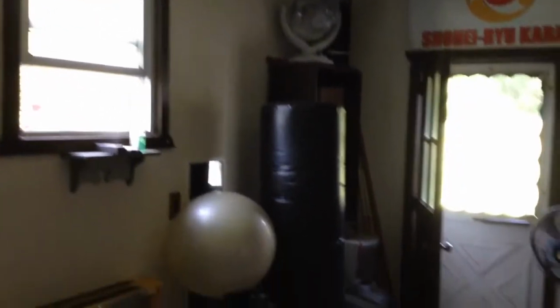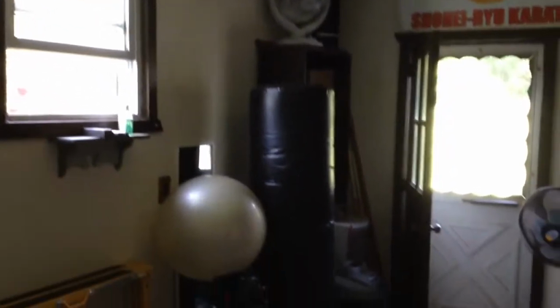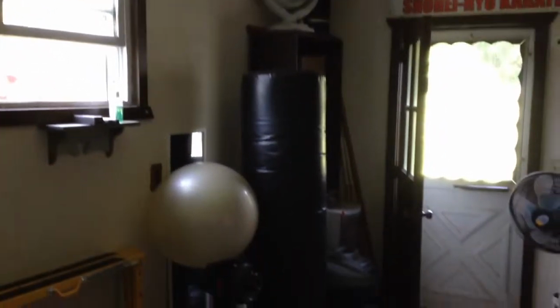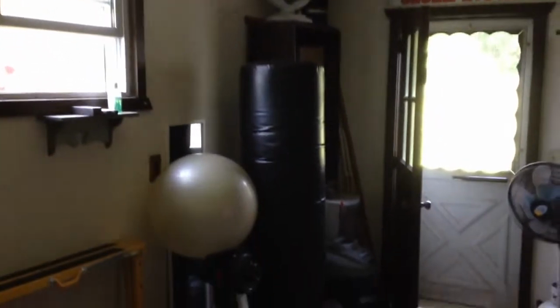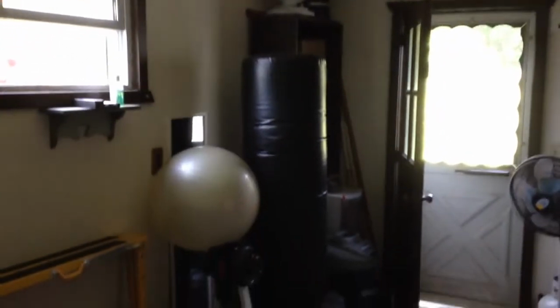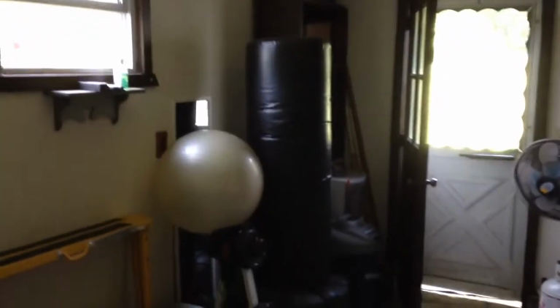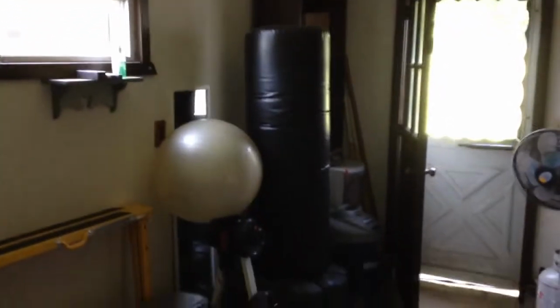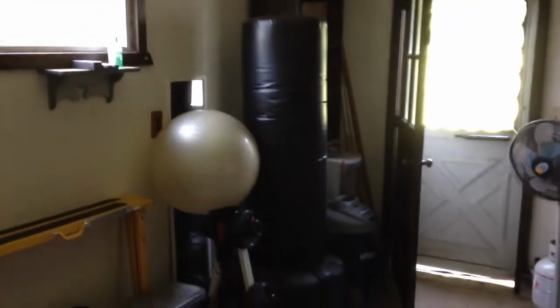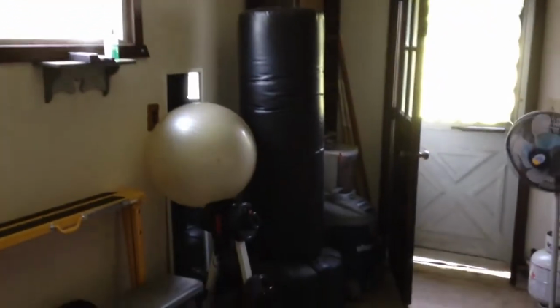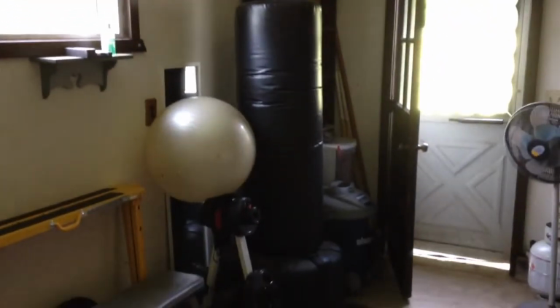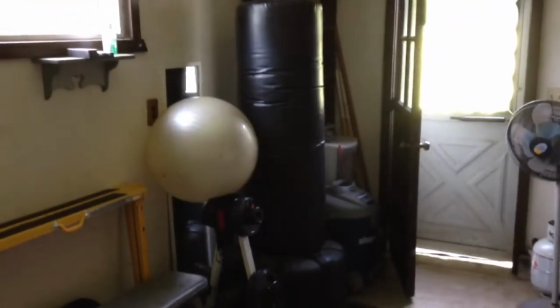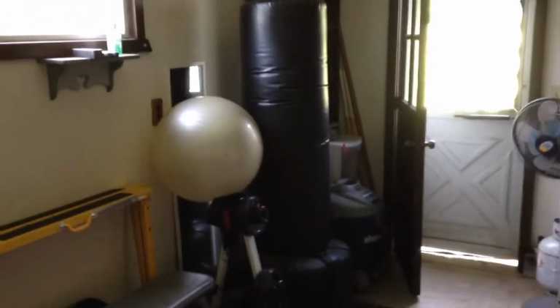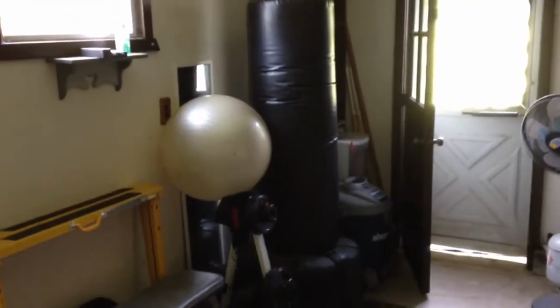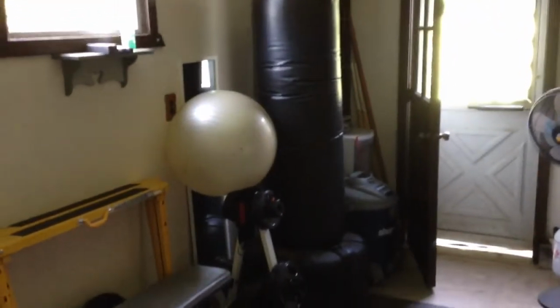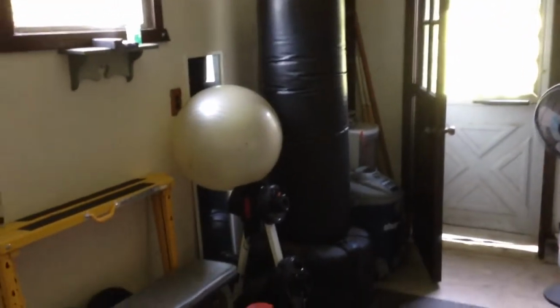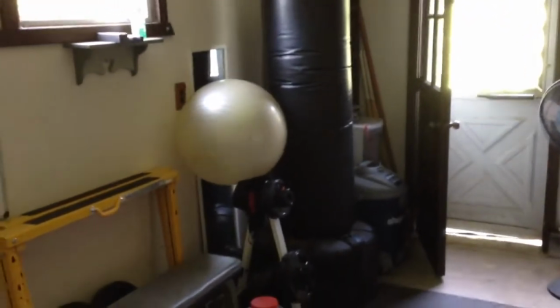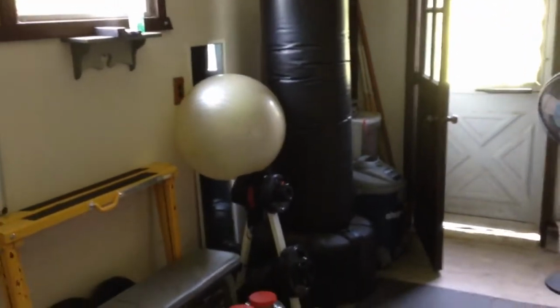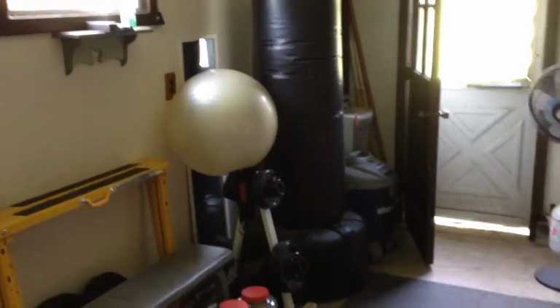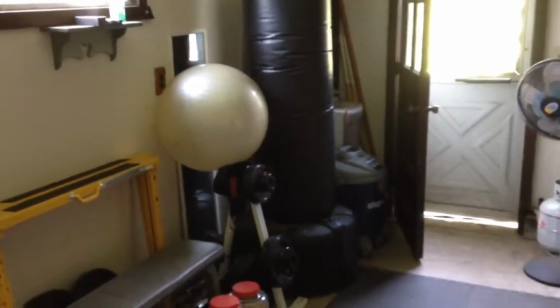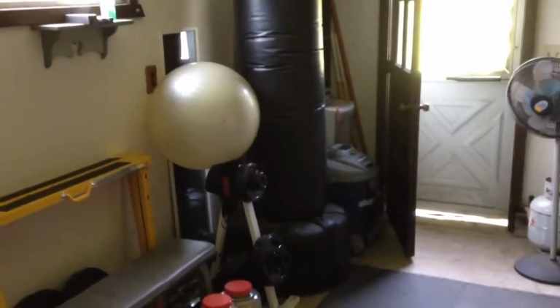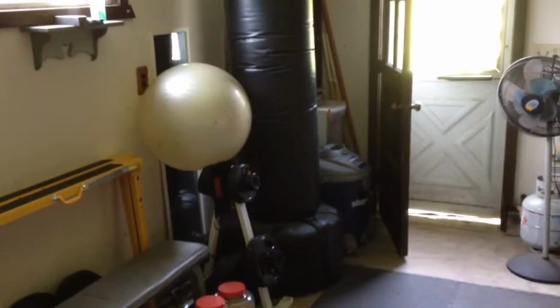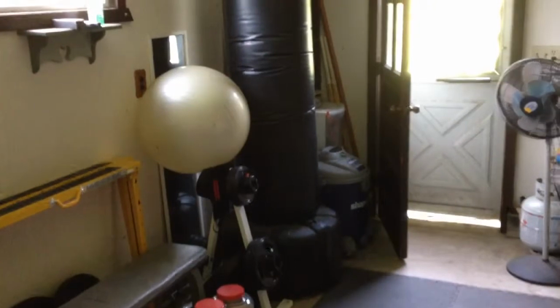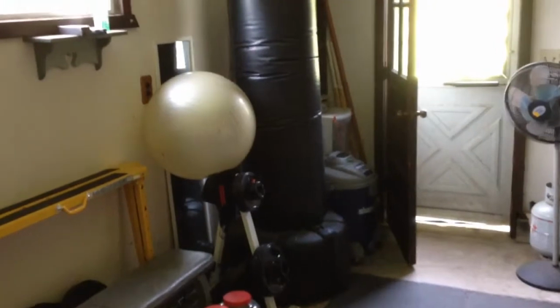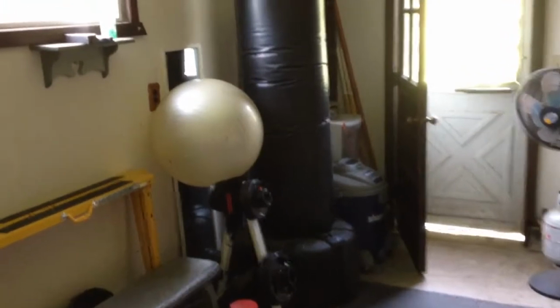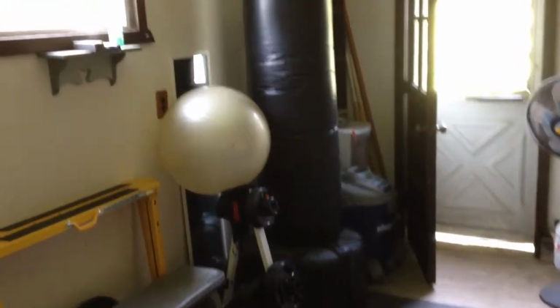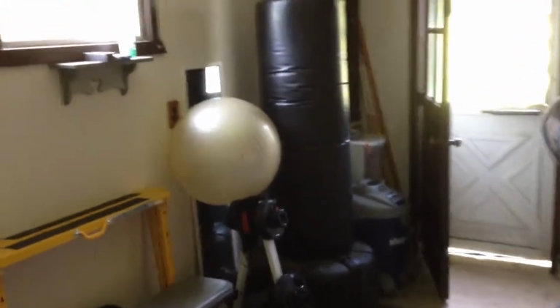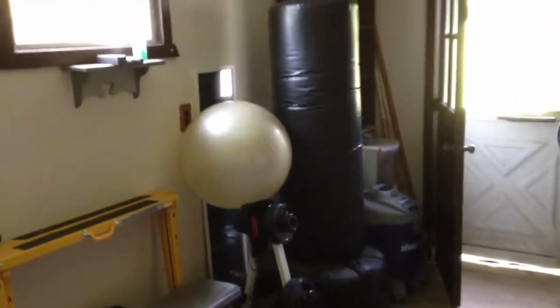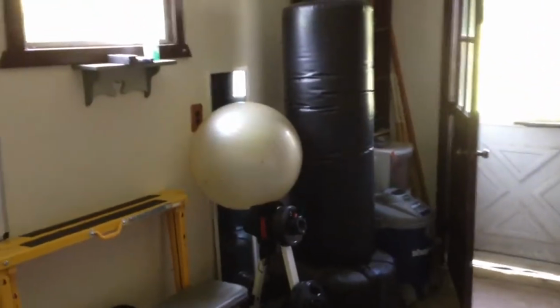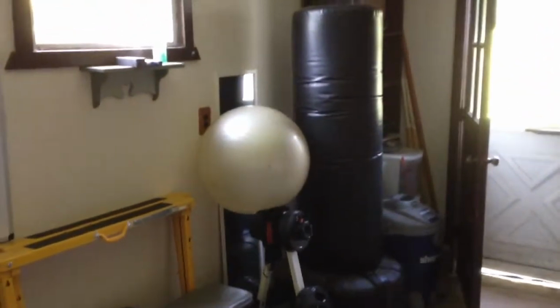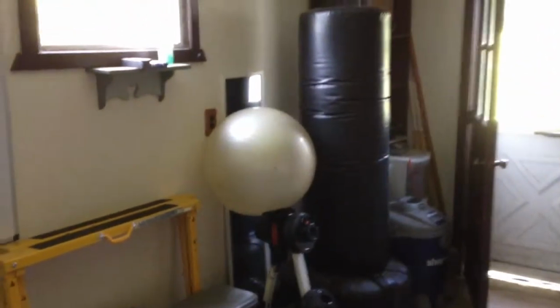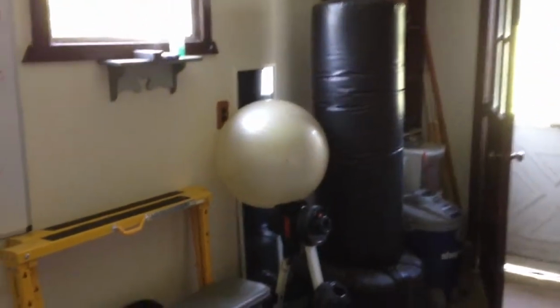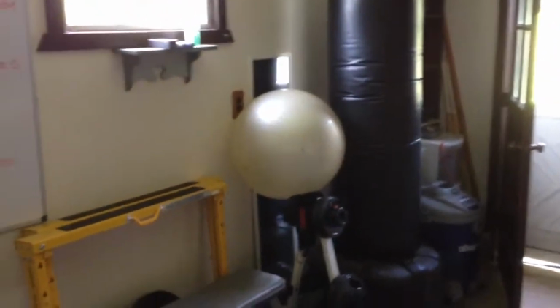Standing free-standing heavy bag, Swiss ball — important stuff. I think you've seen that before.